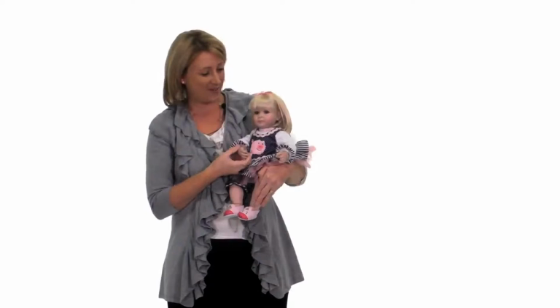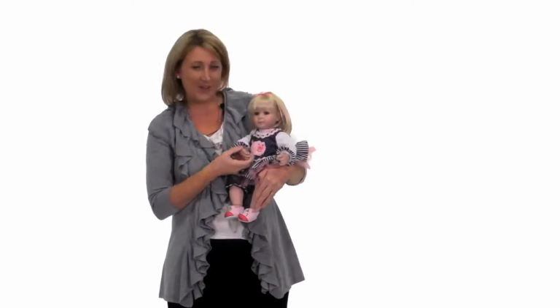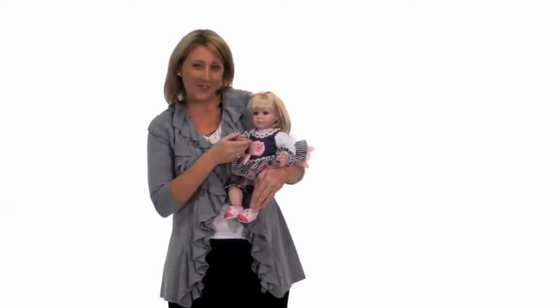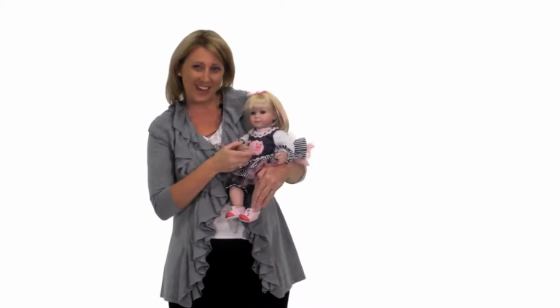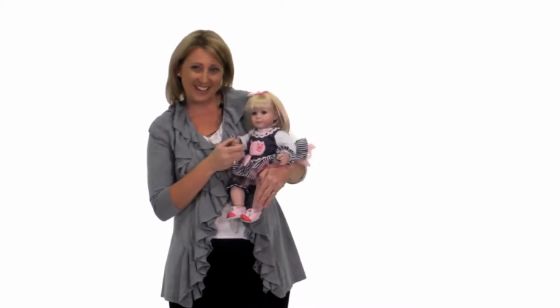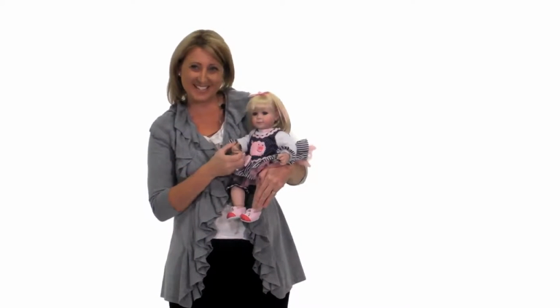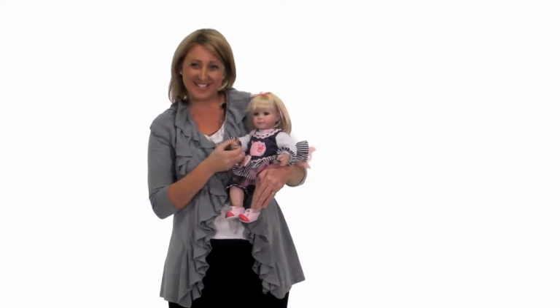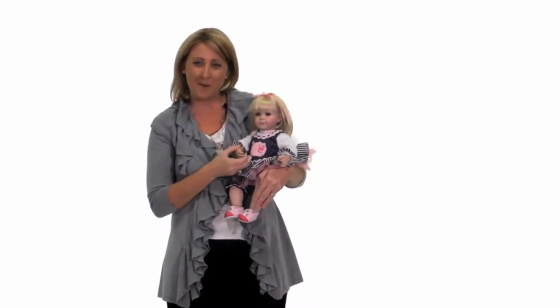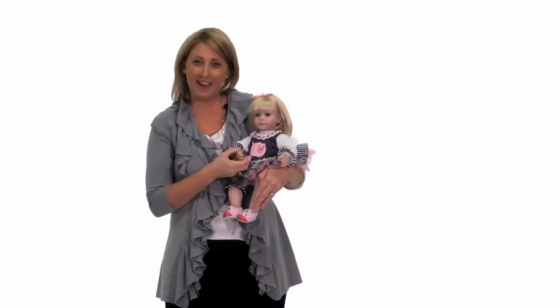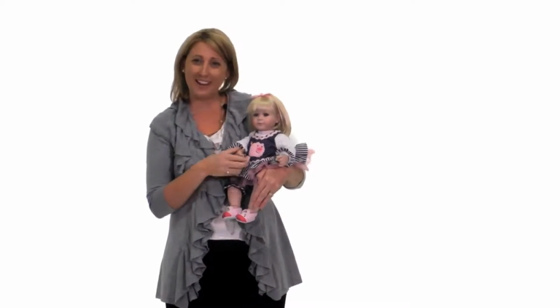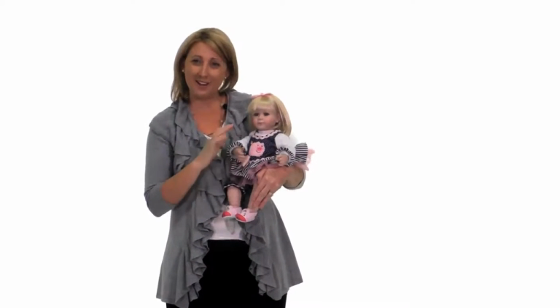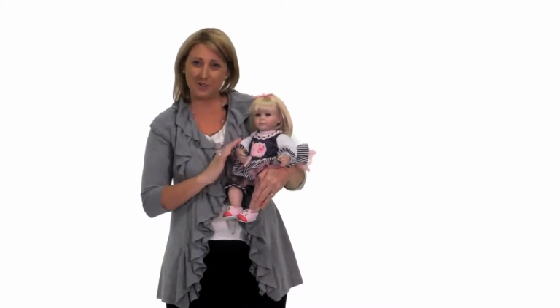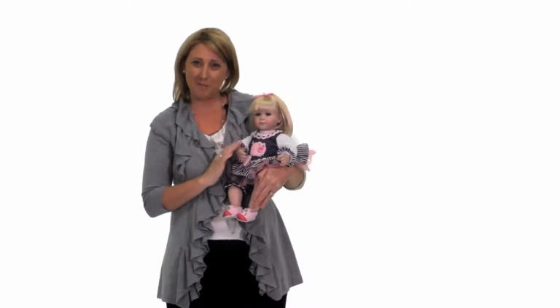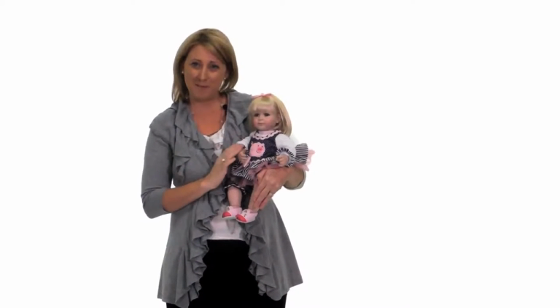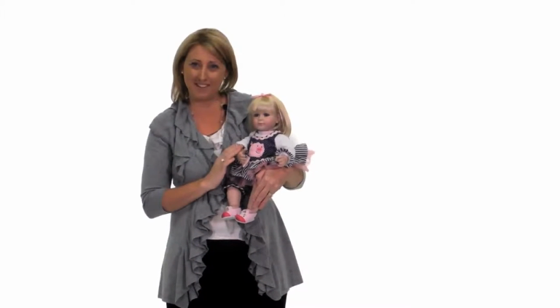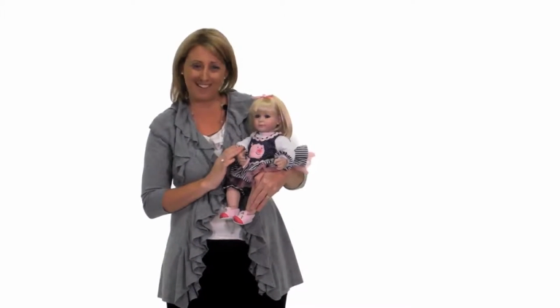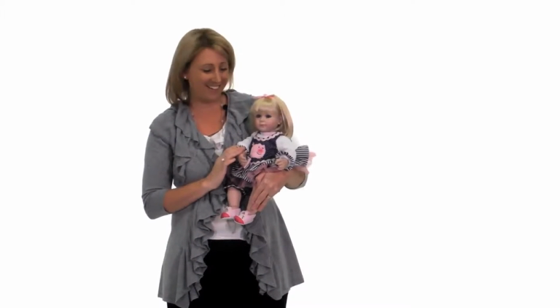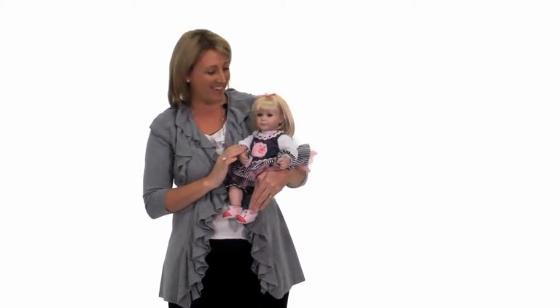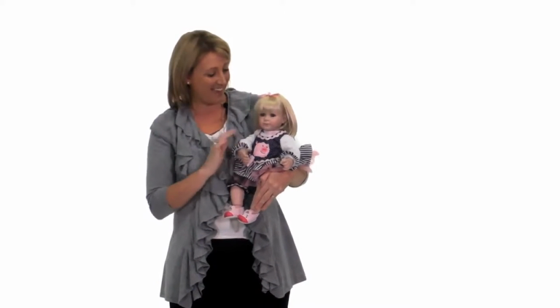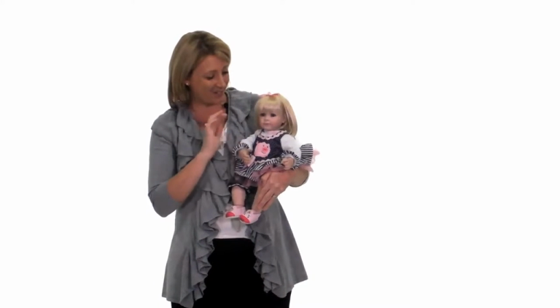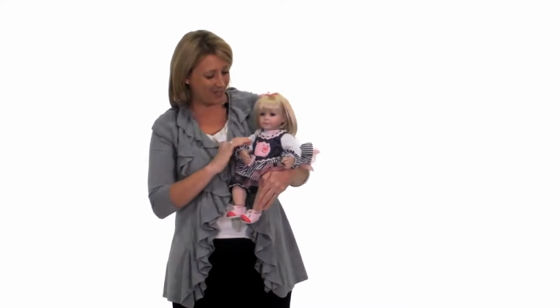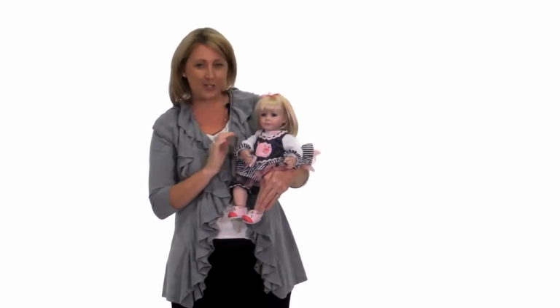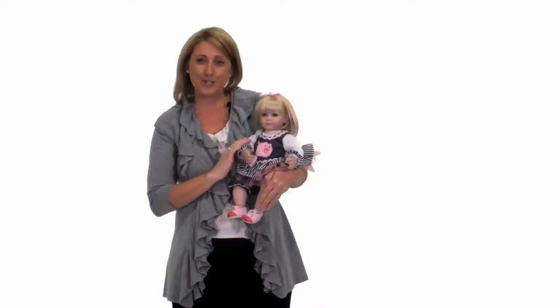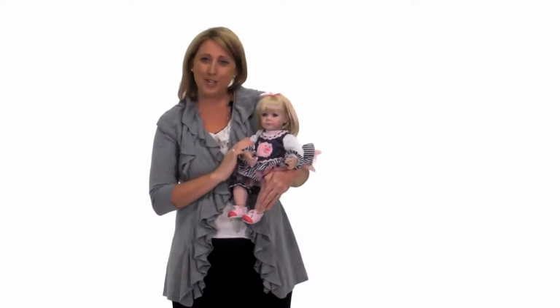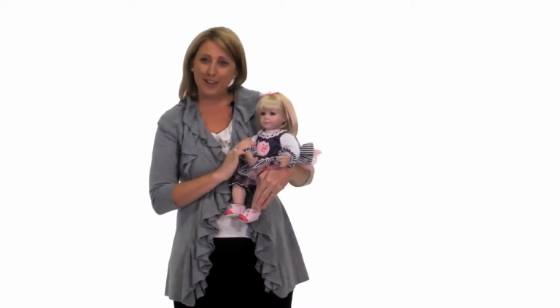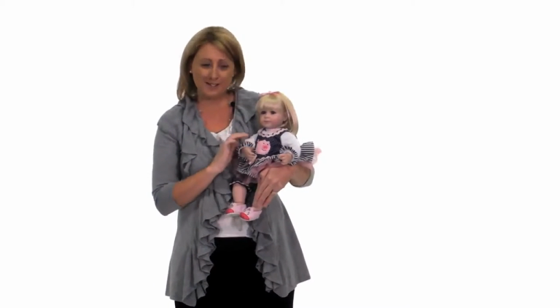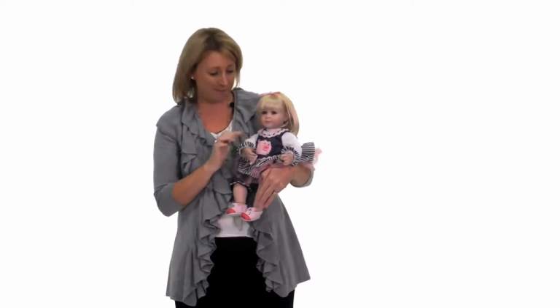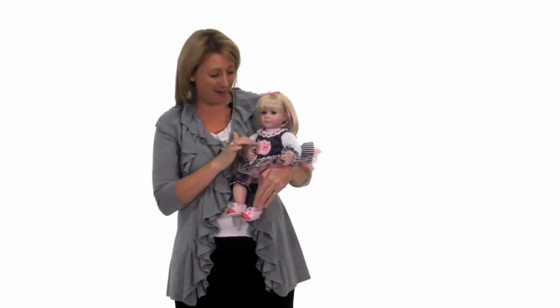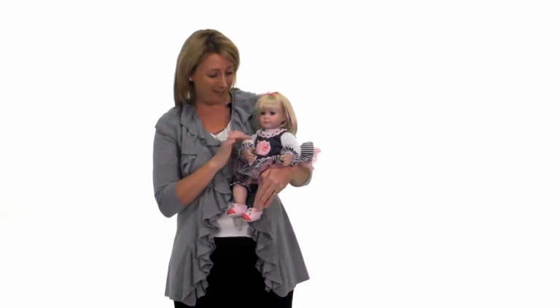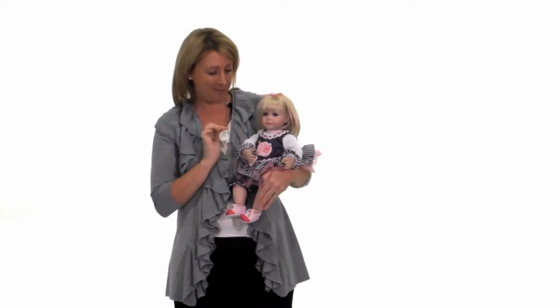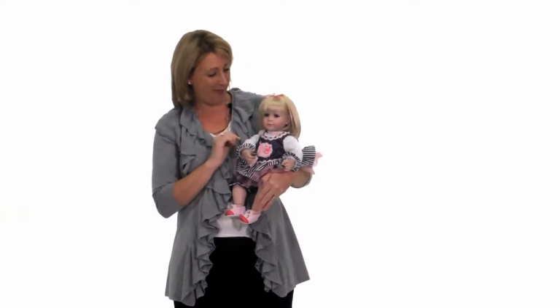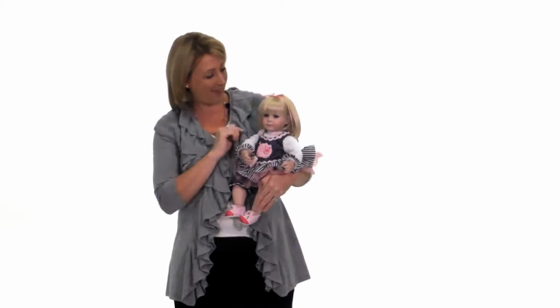Oink, oink! This is Oink, an Adora baby doll, and she is just as cute as a pink little pig.